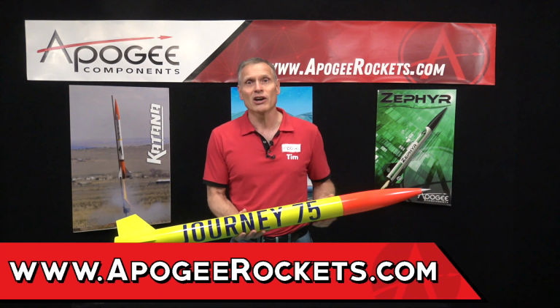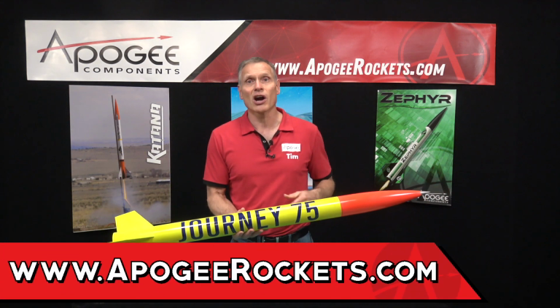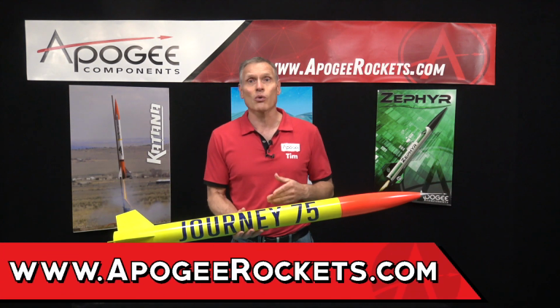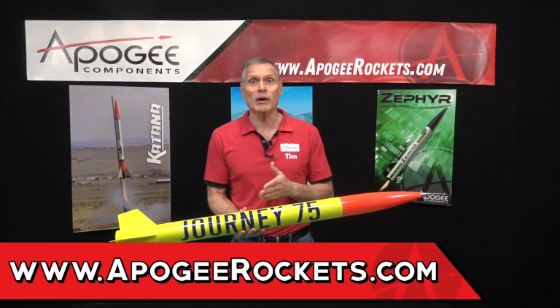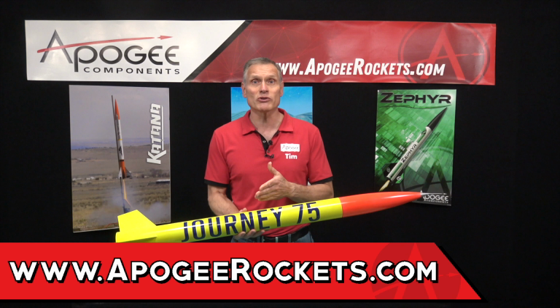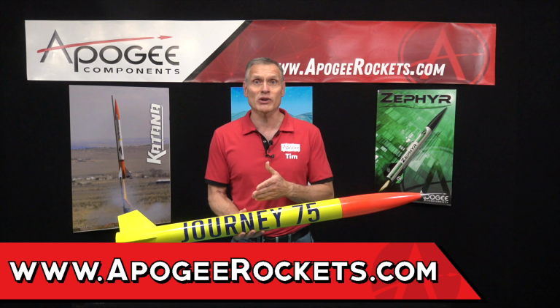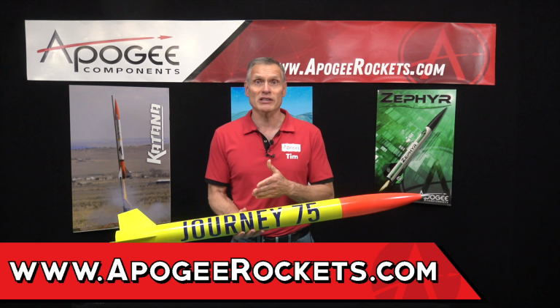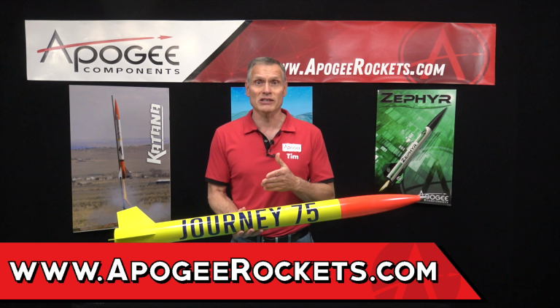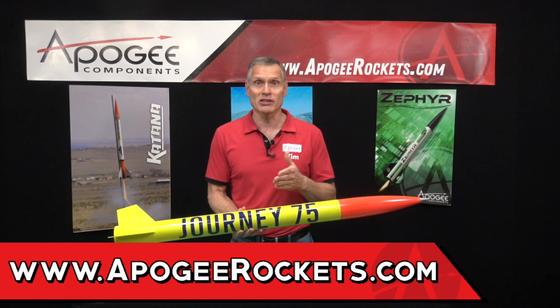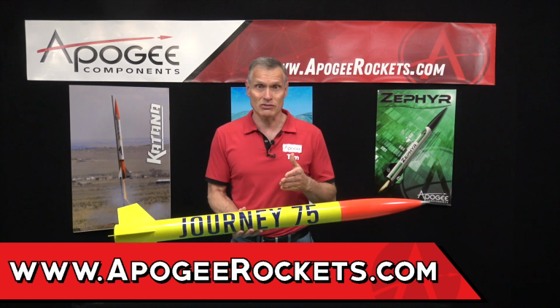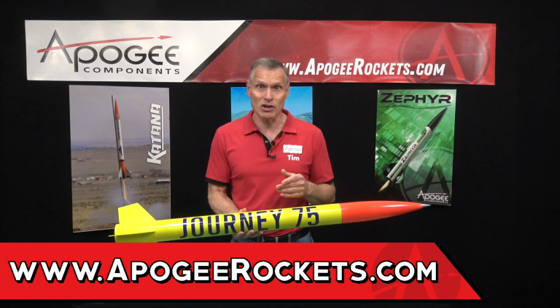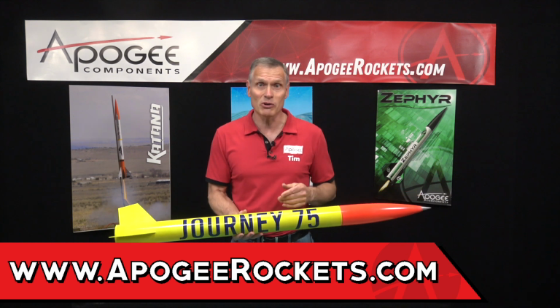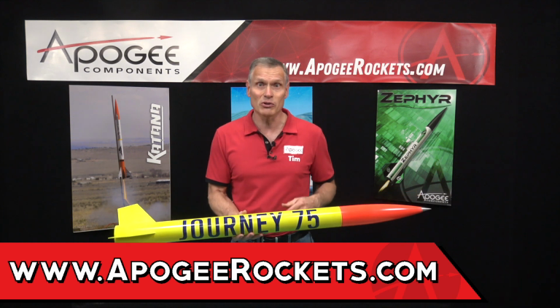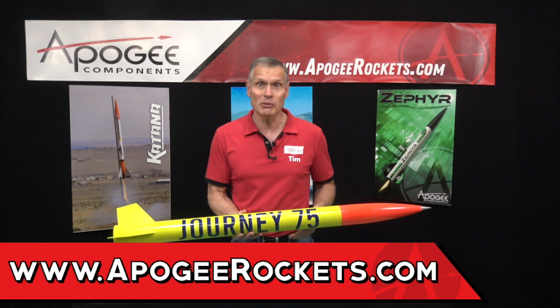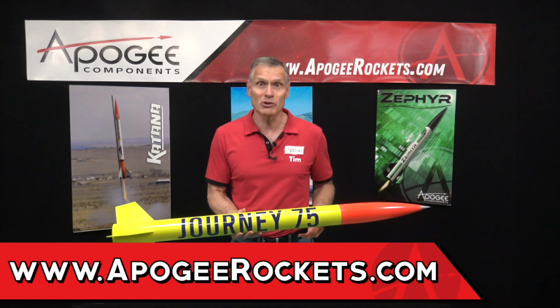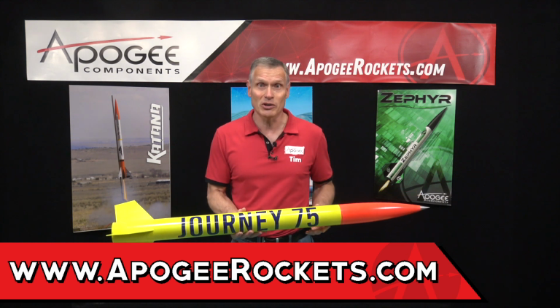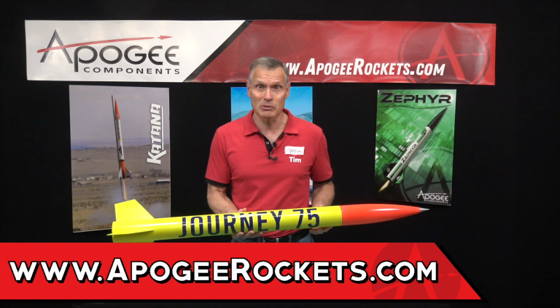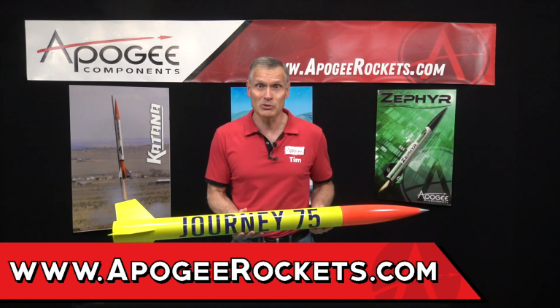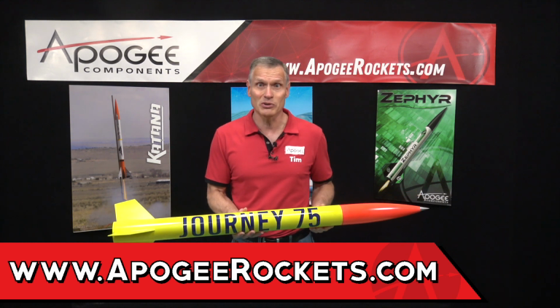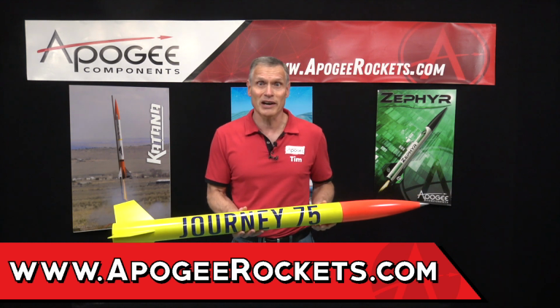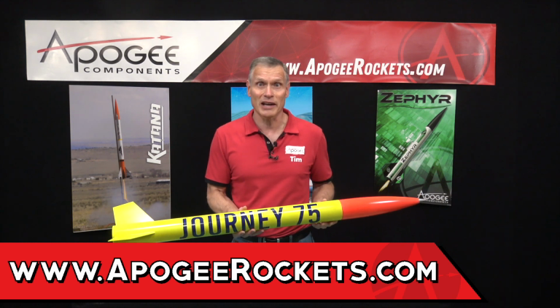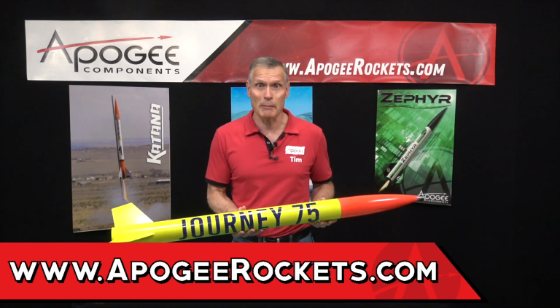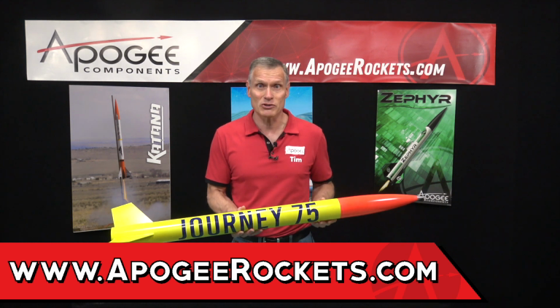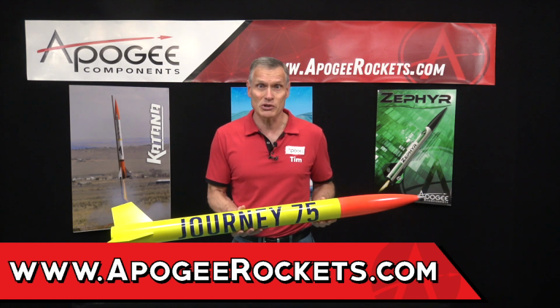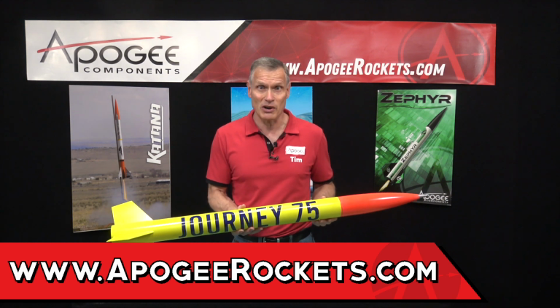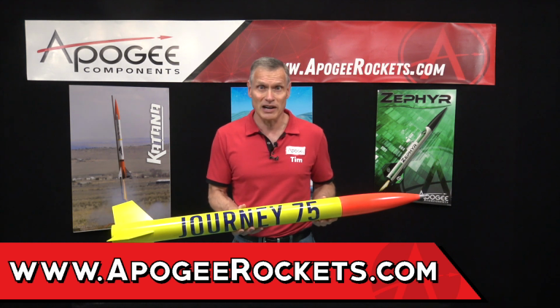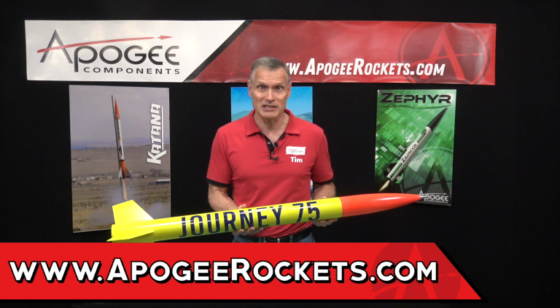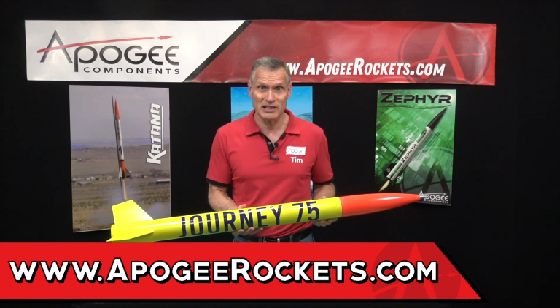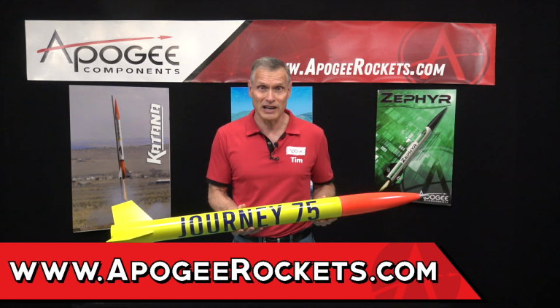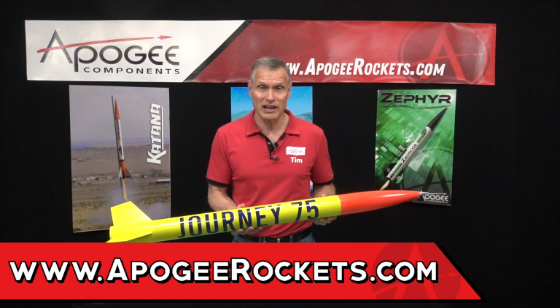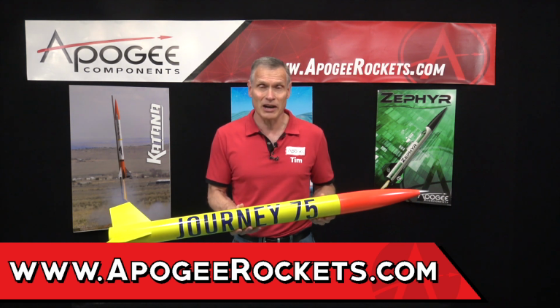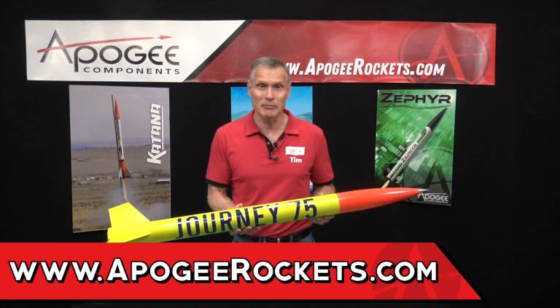Our web address is www.ApogeeRockets.com.